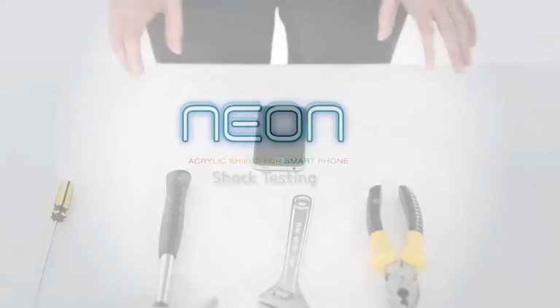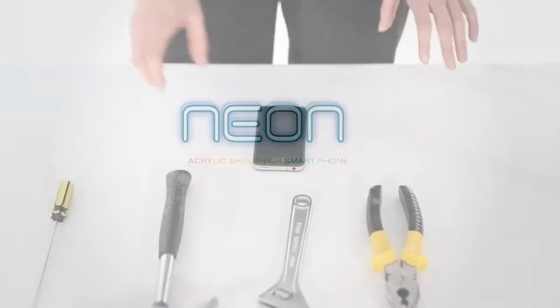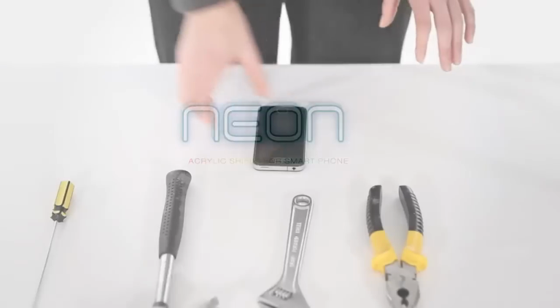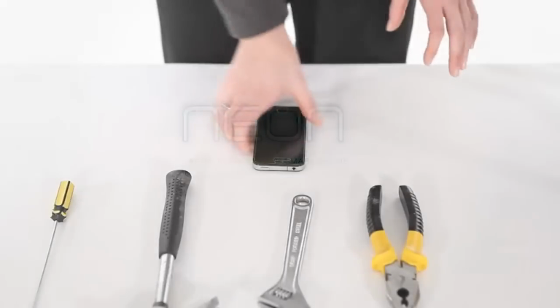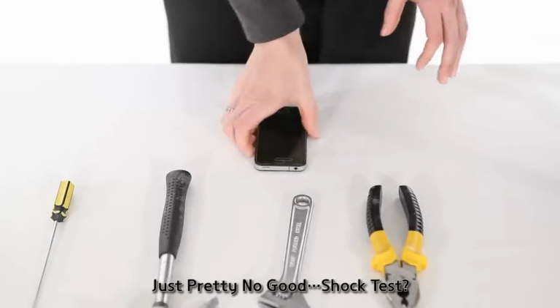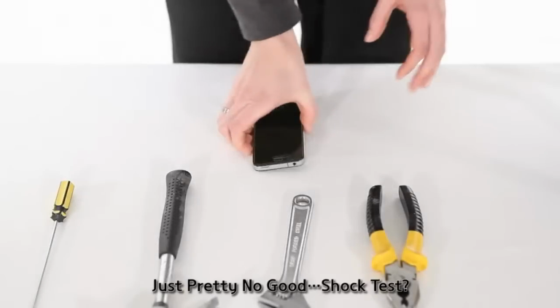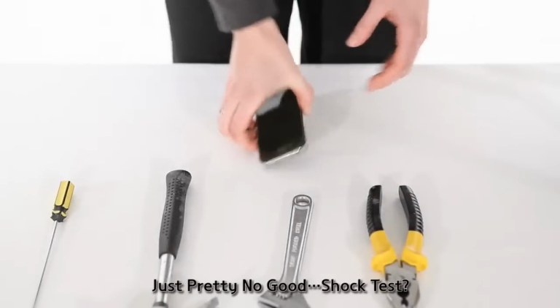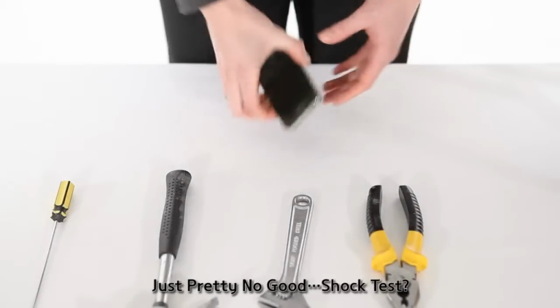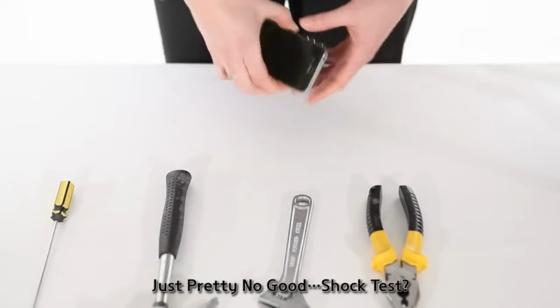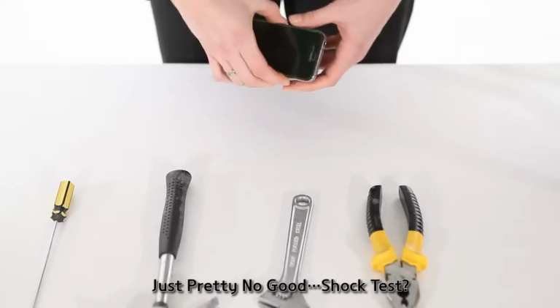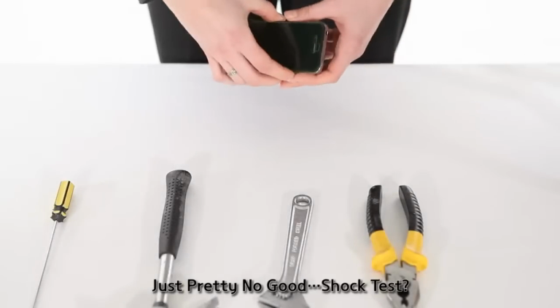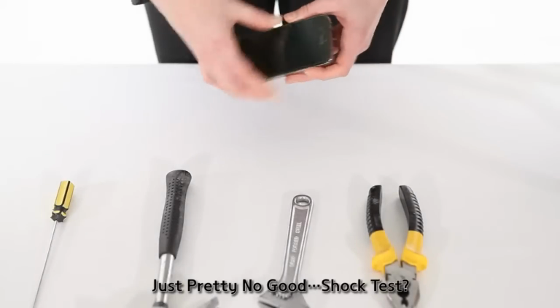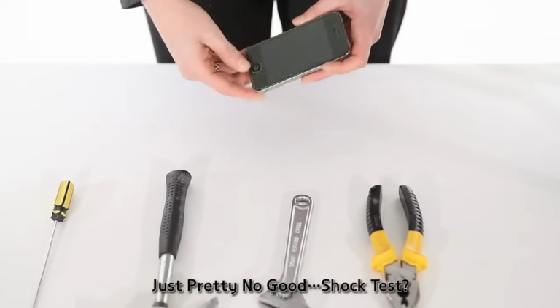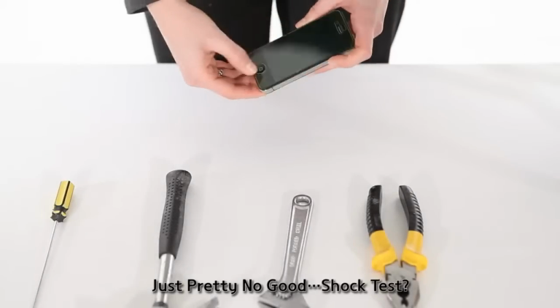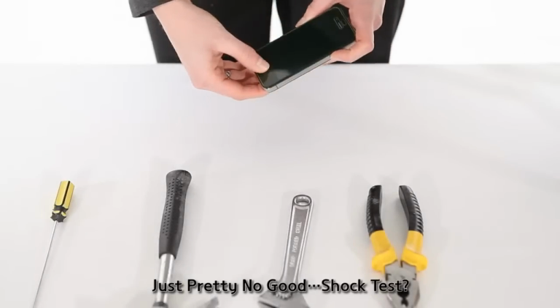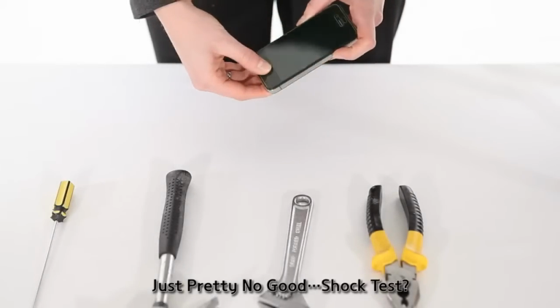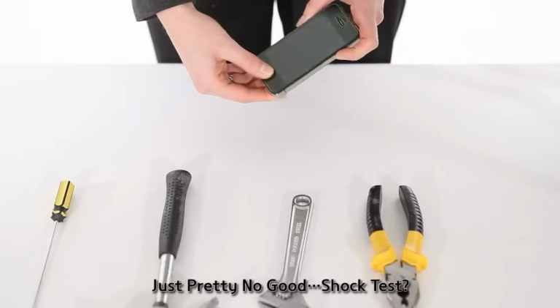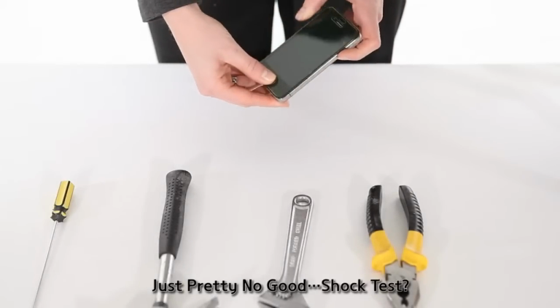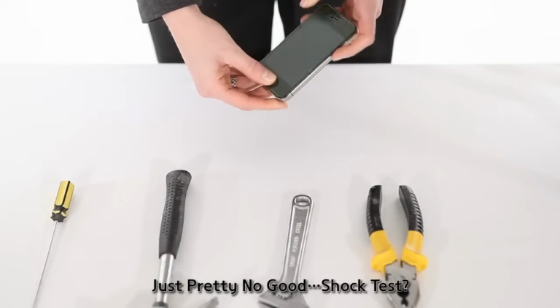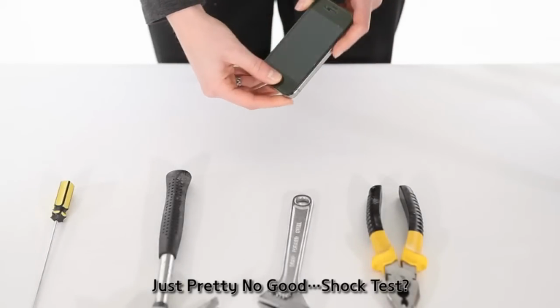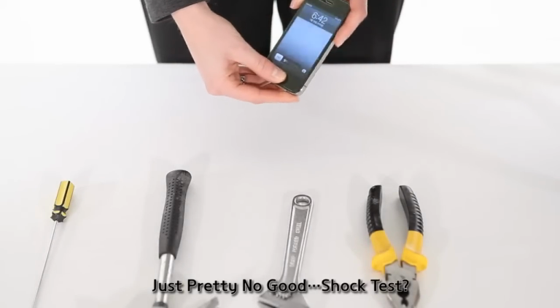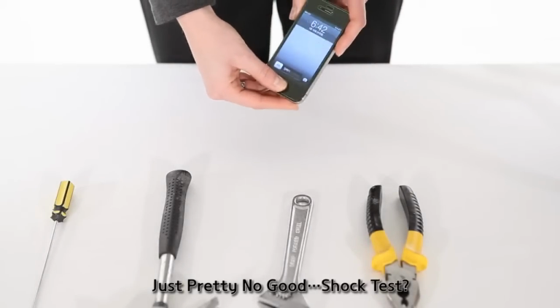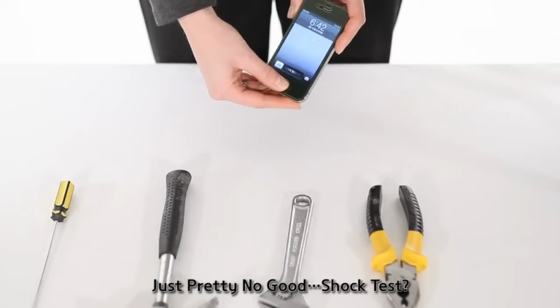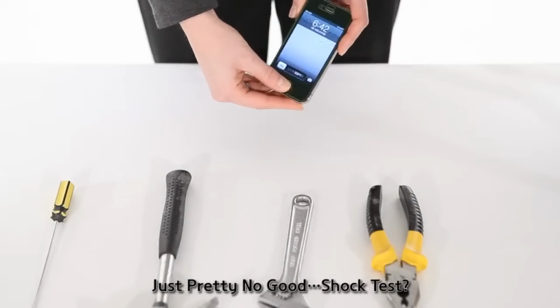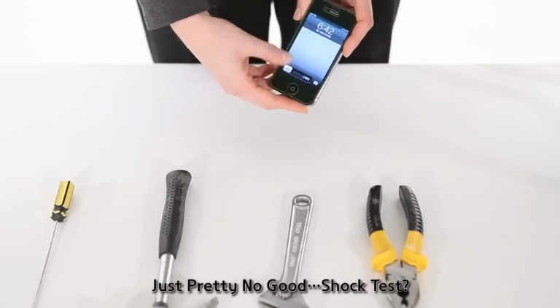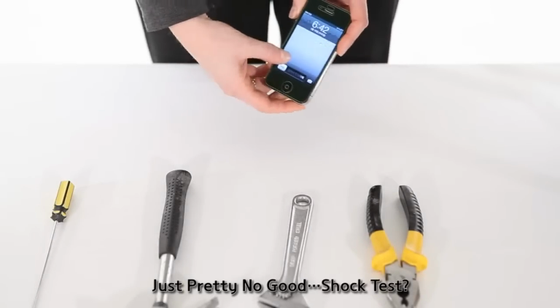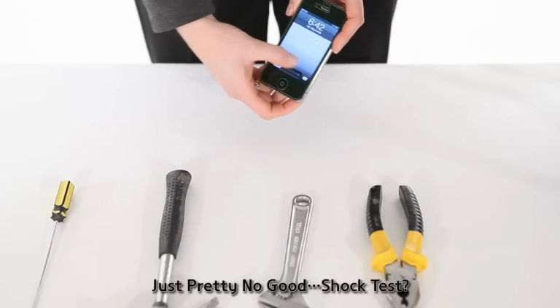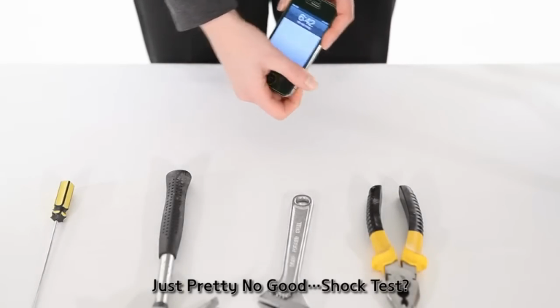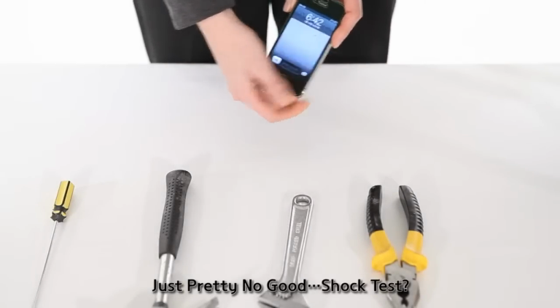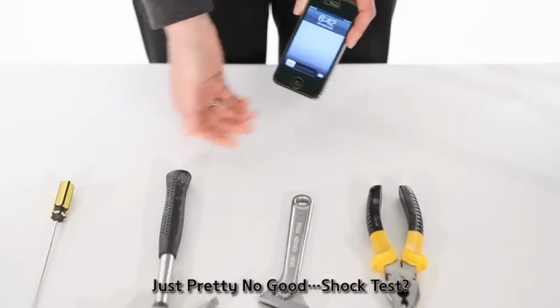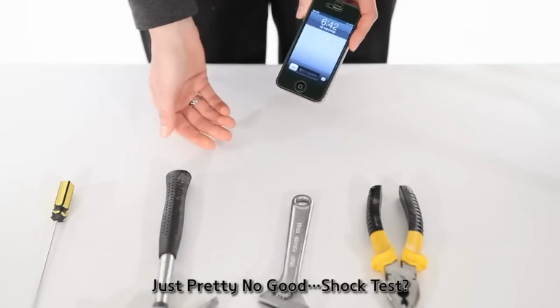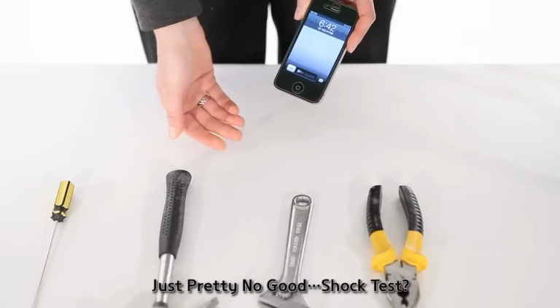Okay, now we're ready for test. Turn it on to show you guys that it works.